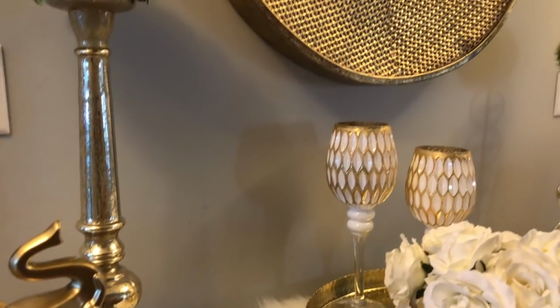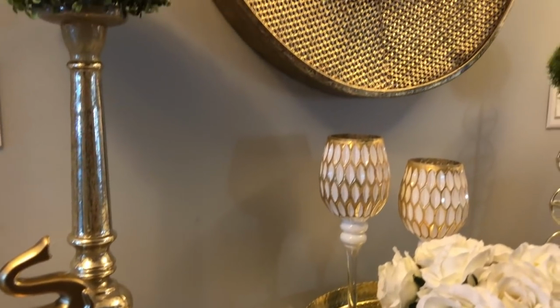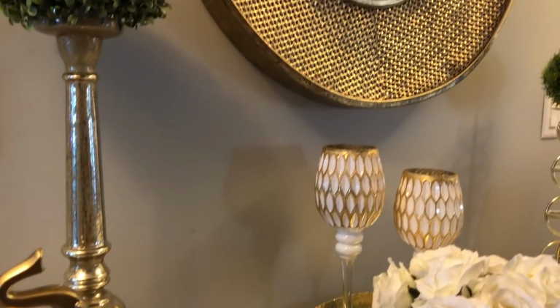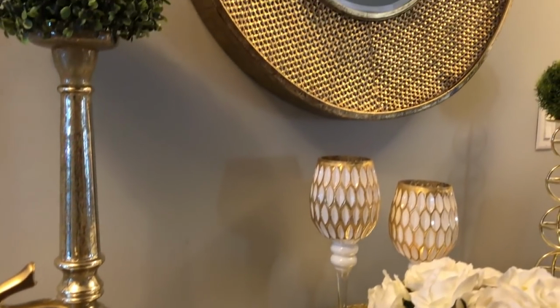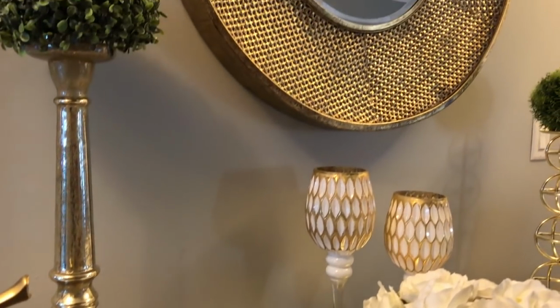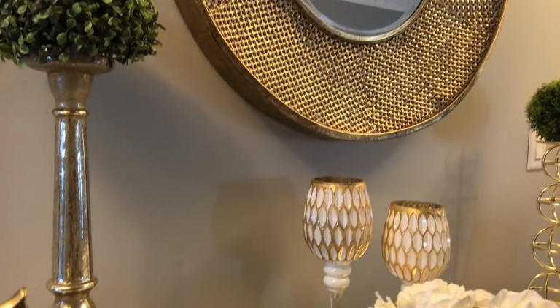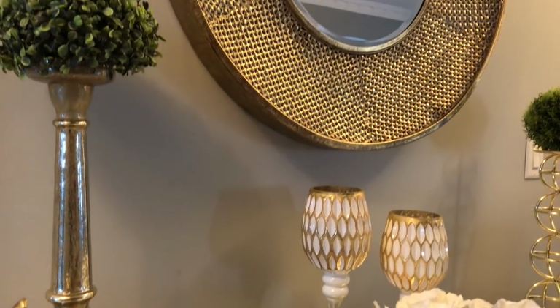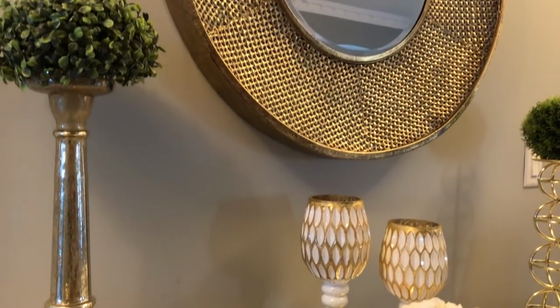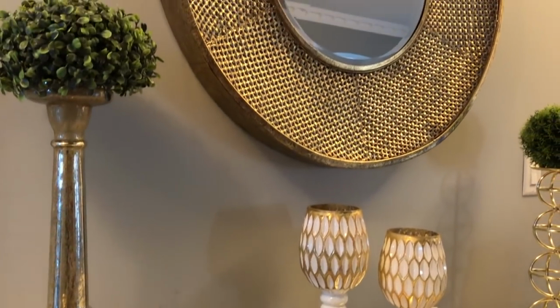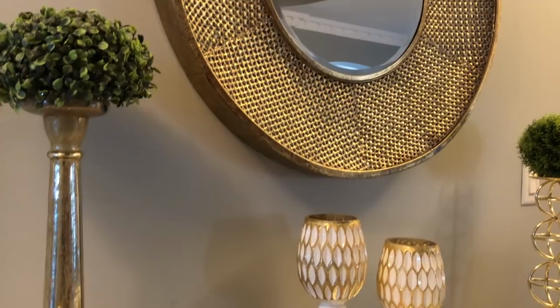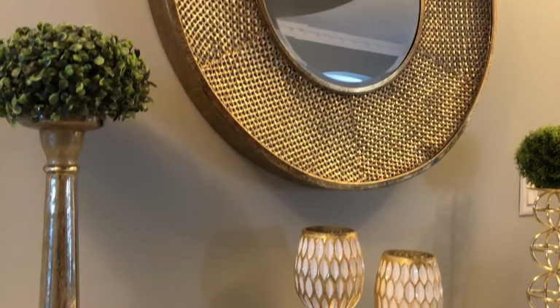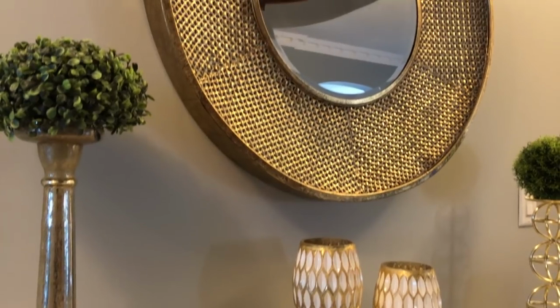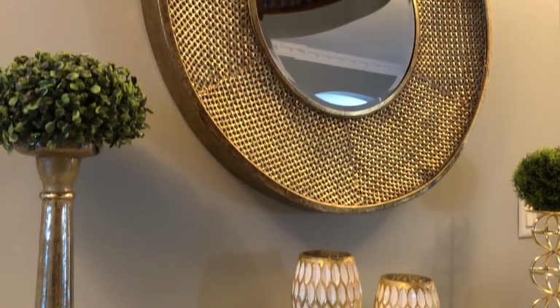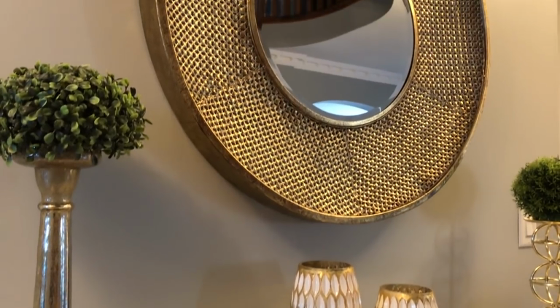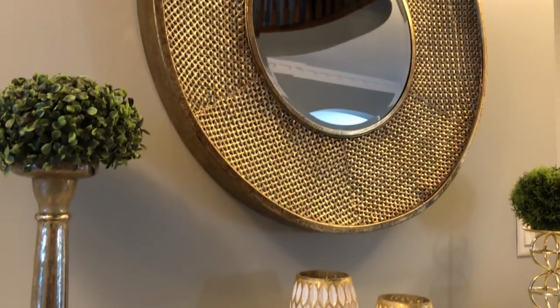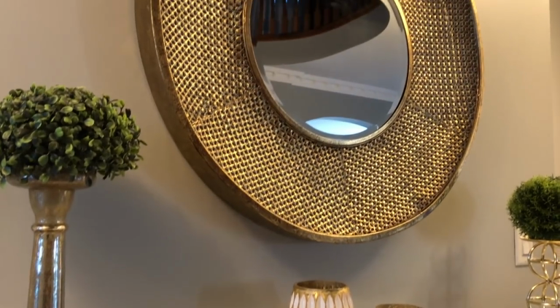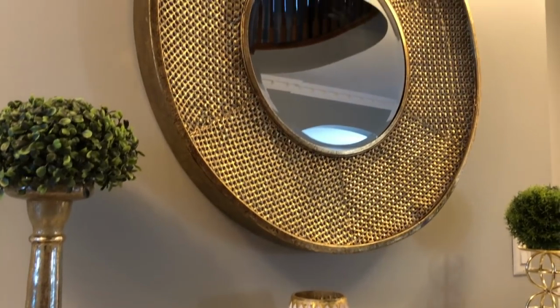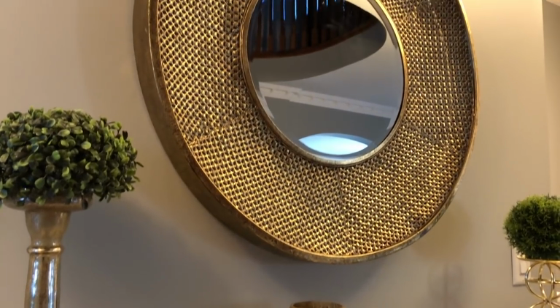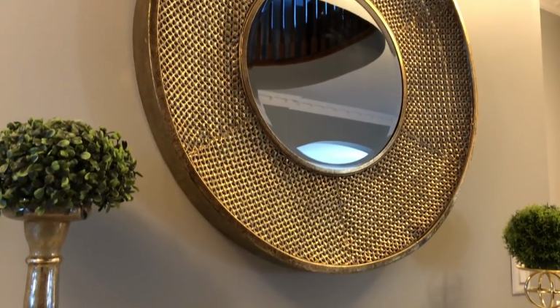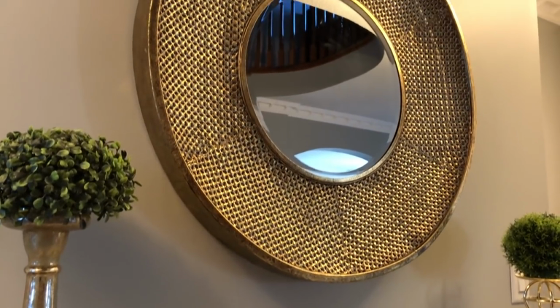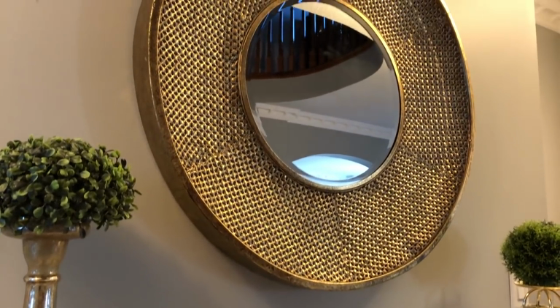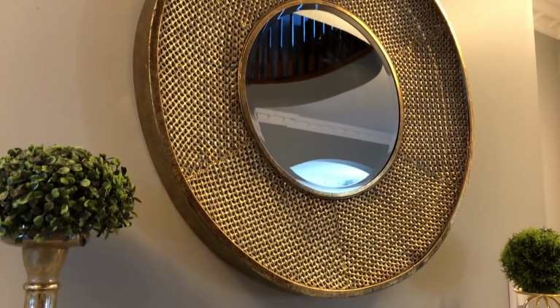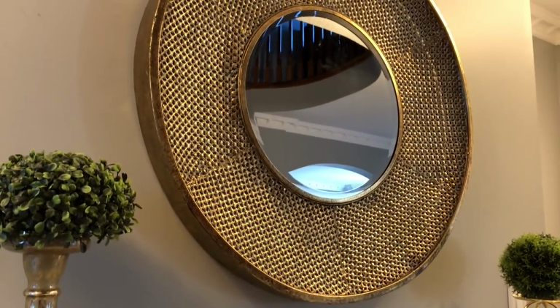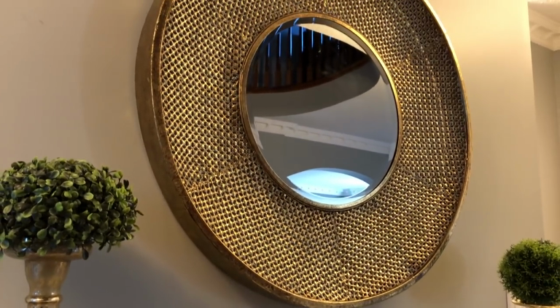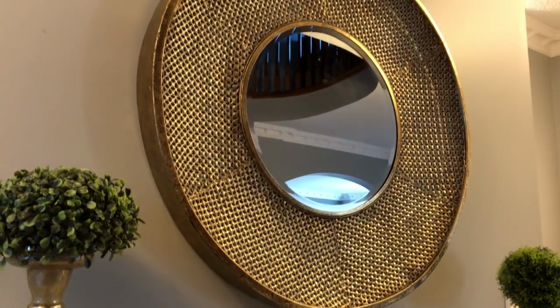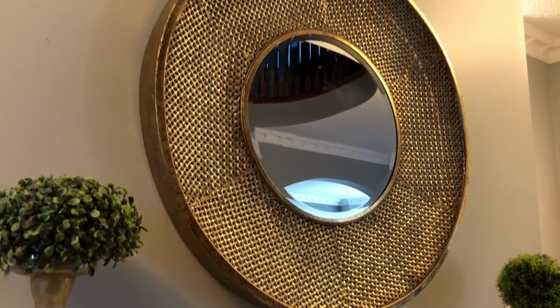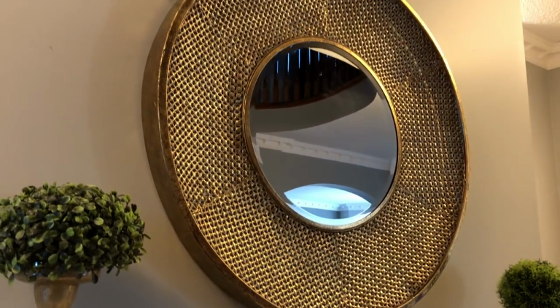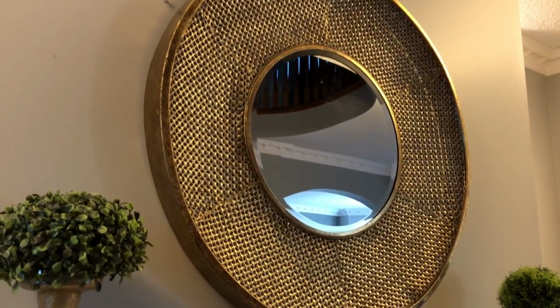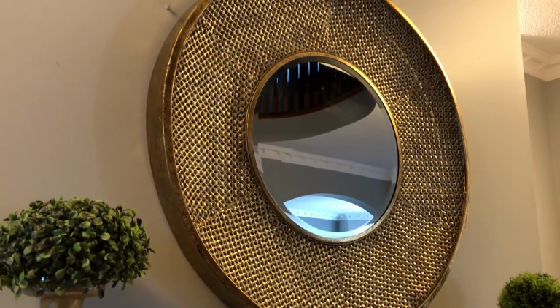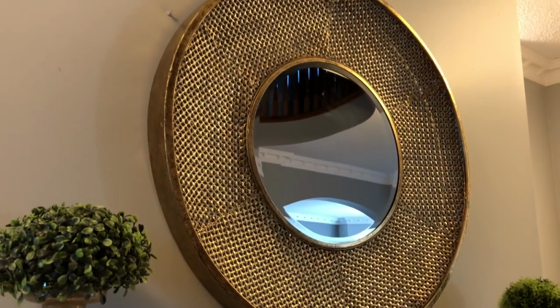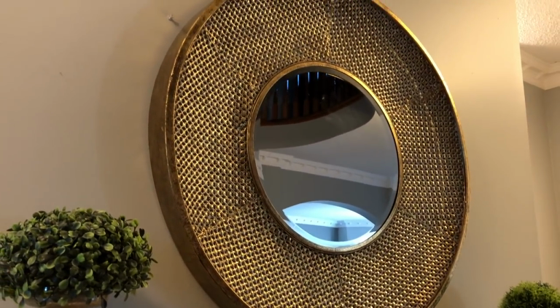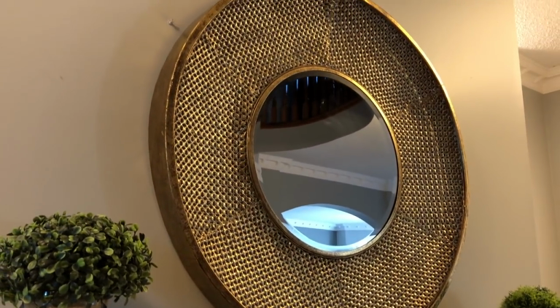With this entryway table, of course I had to change the mirror from the black one, so I went to HomeSense and picked up this circular mirror, and I absolutely love it.